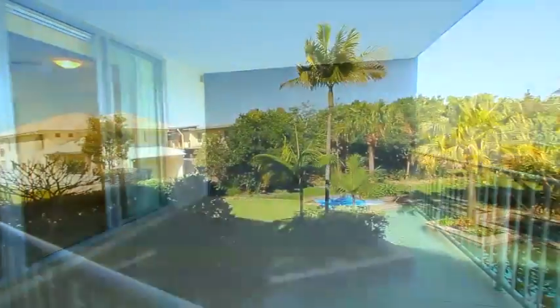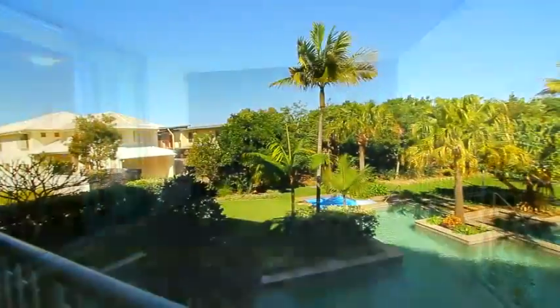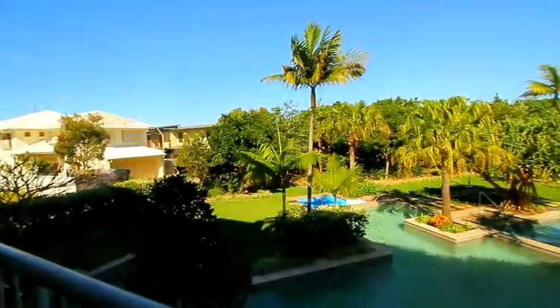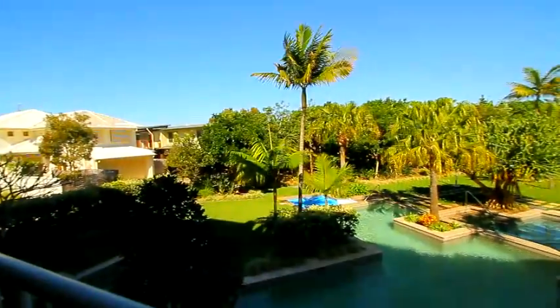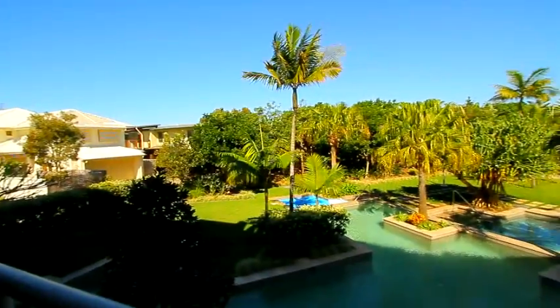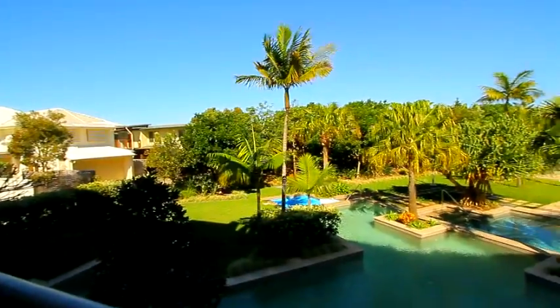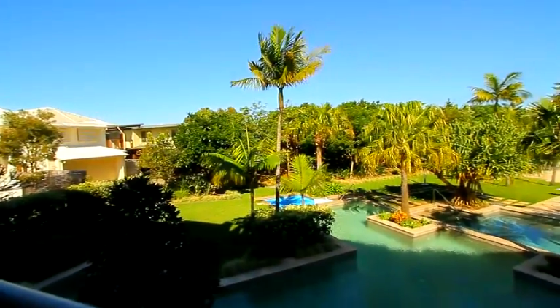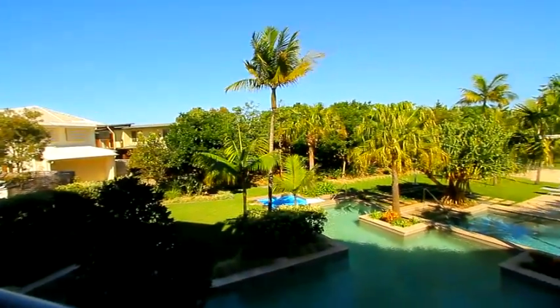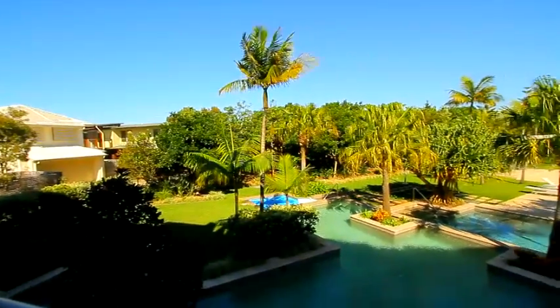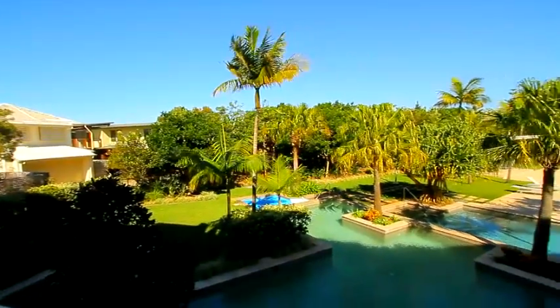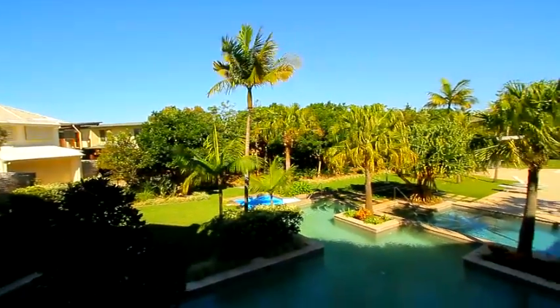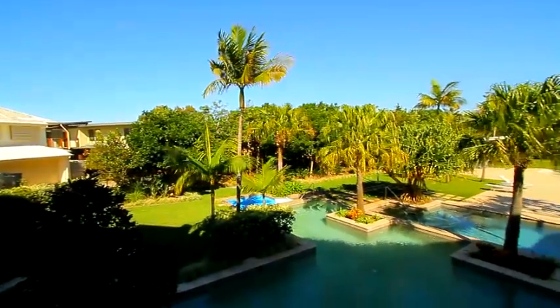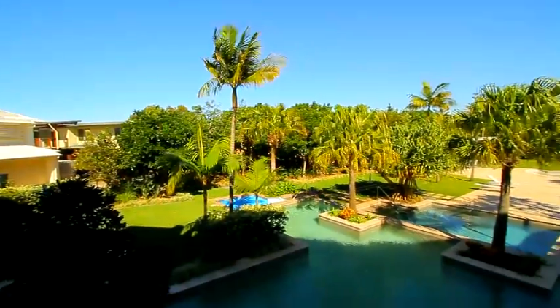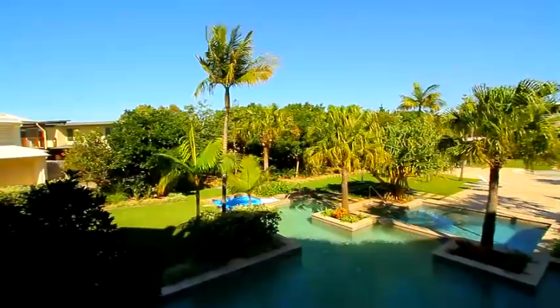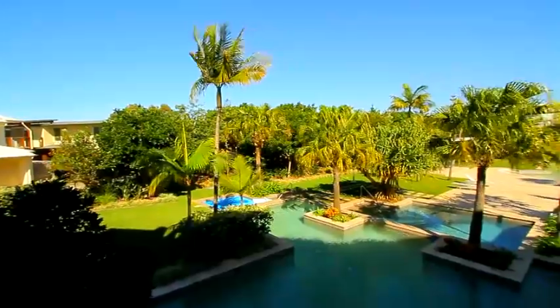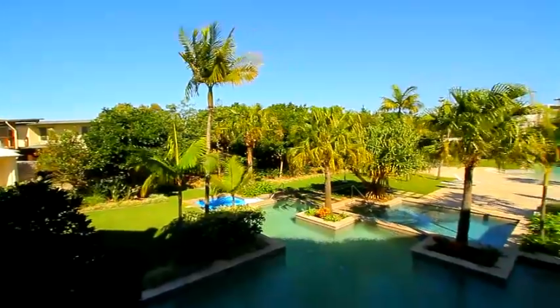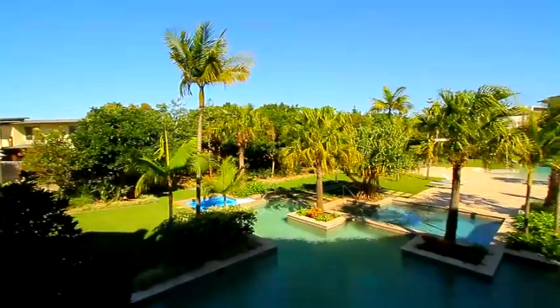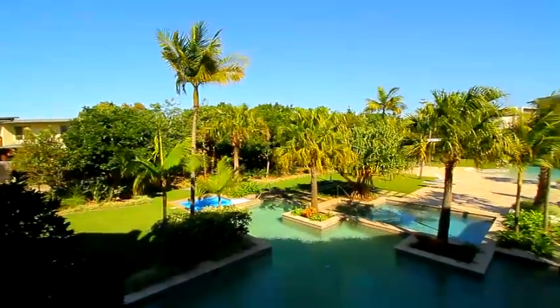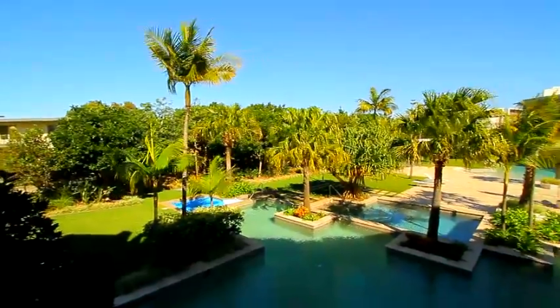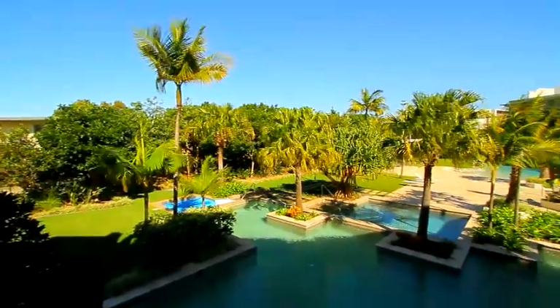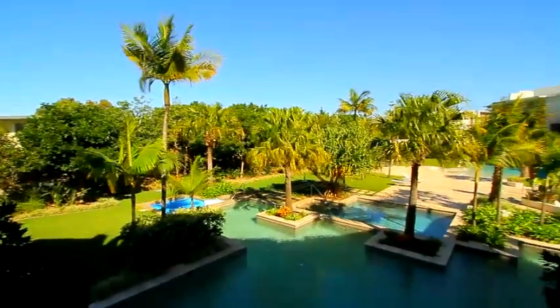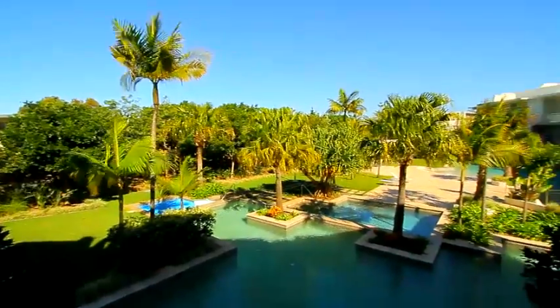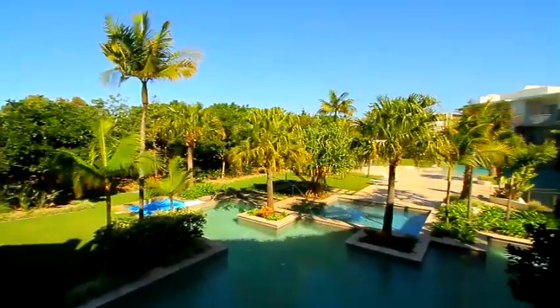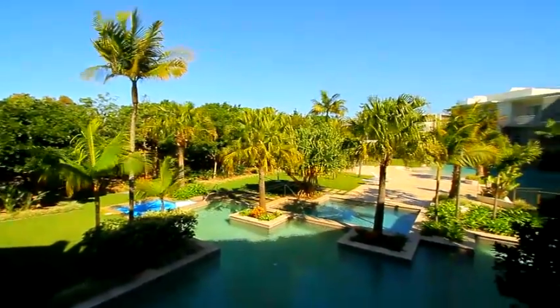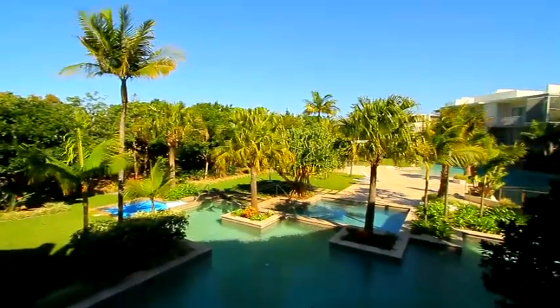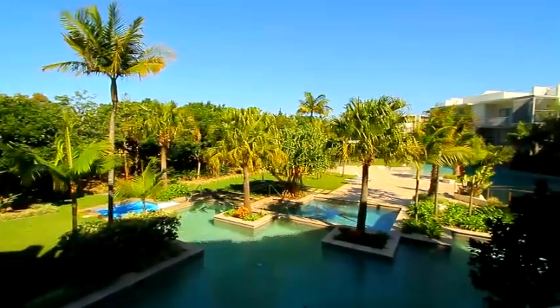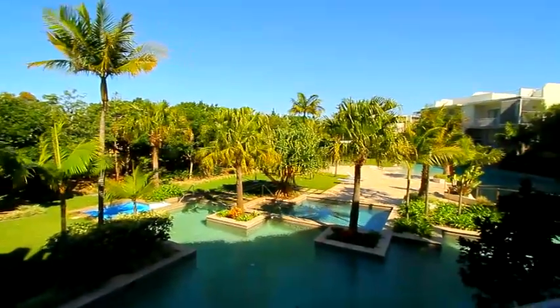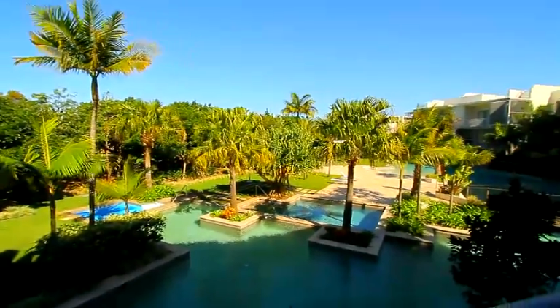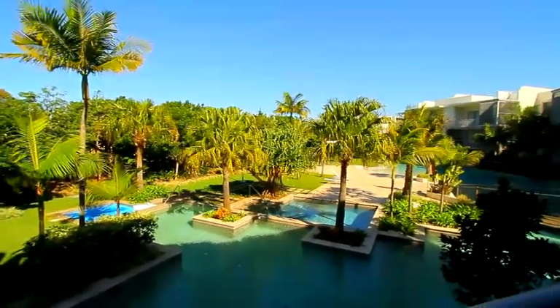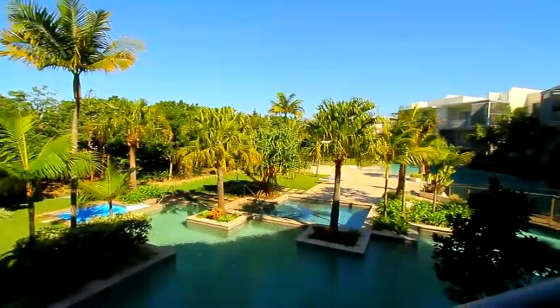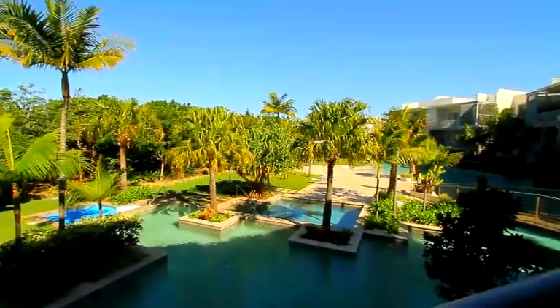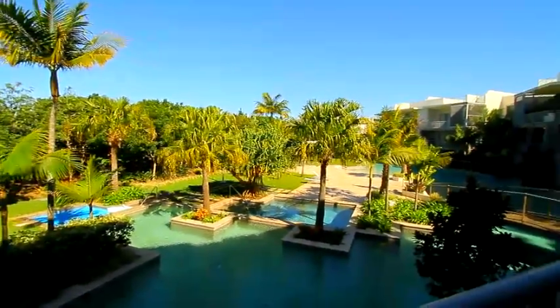Balconies have a pleasant aspect overlooking the main pool area and the landscaping within the grounds of the Drift complex.